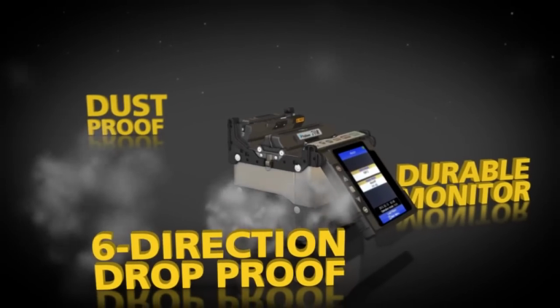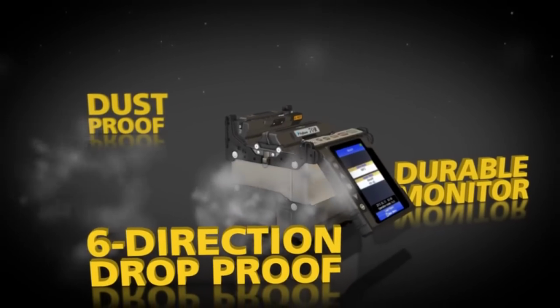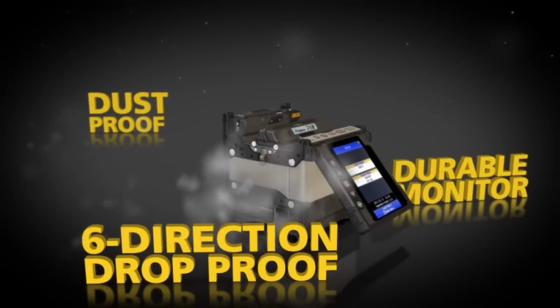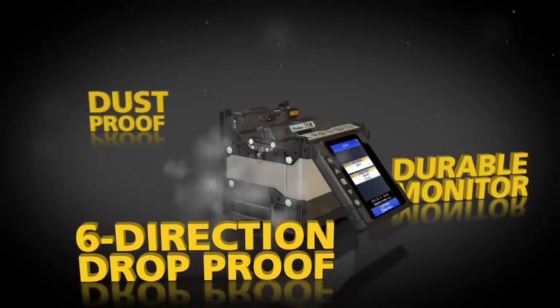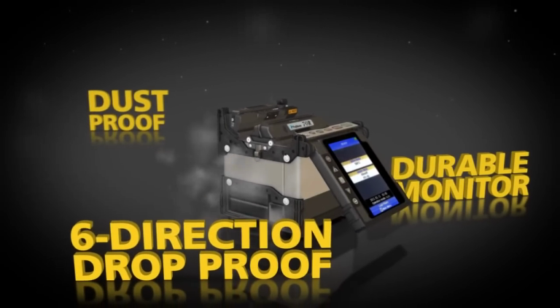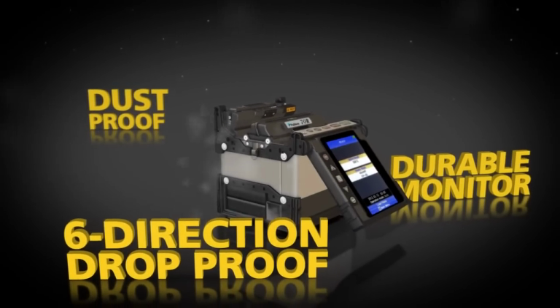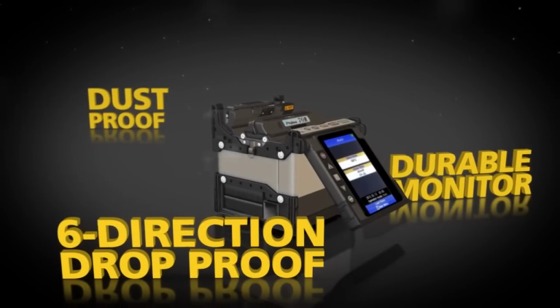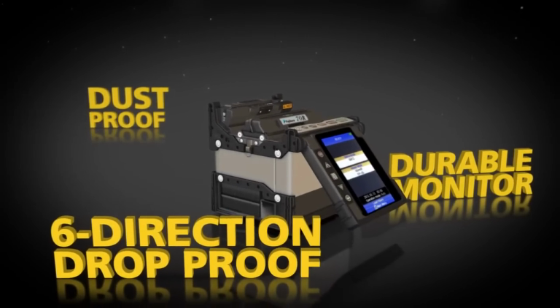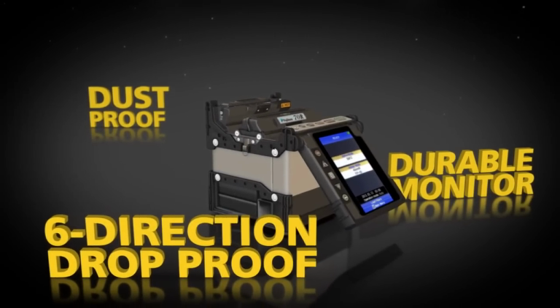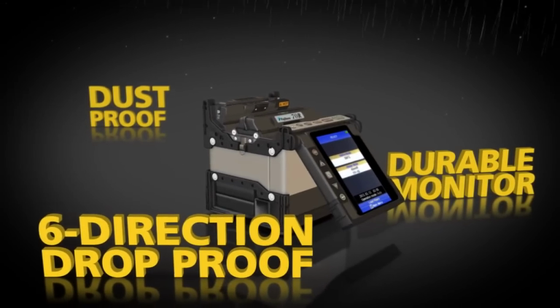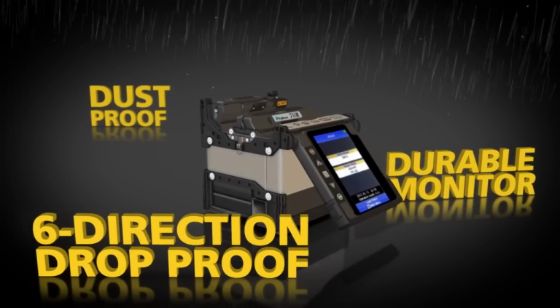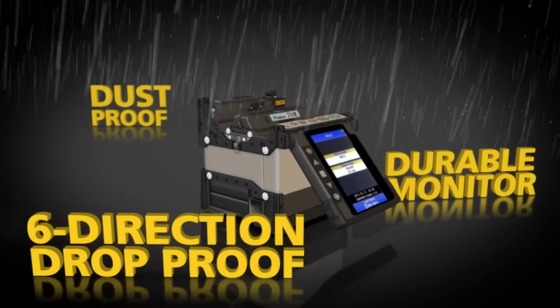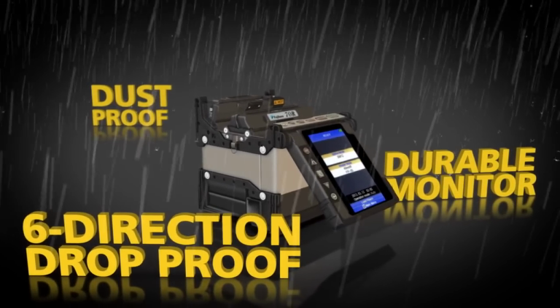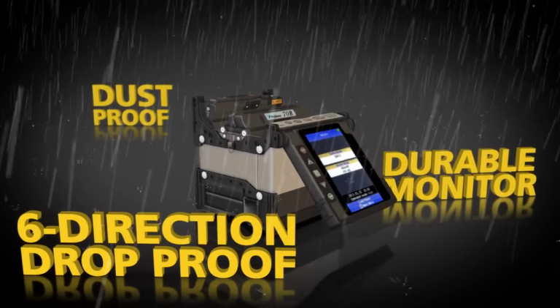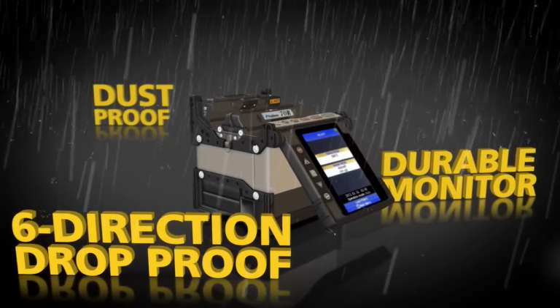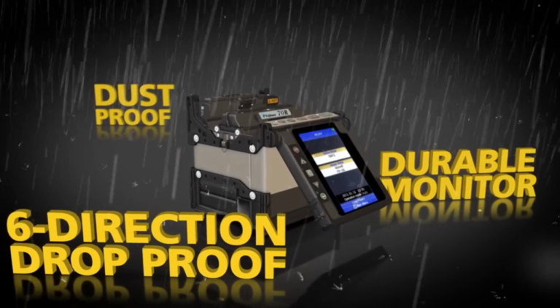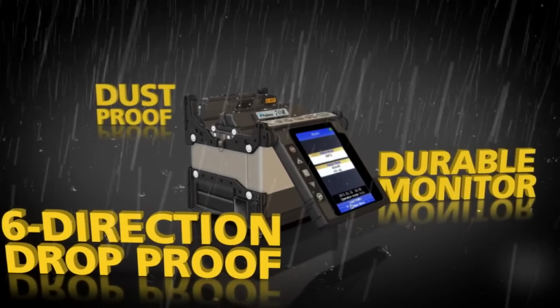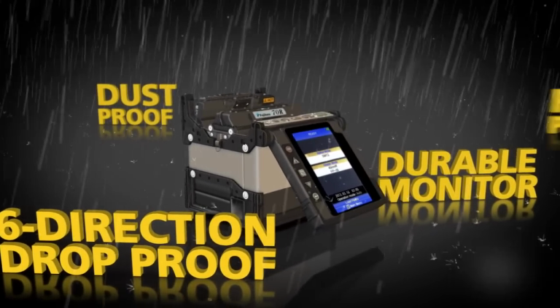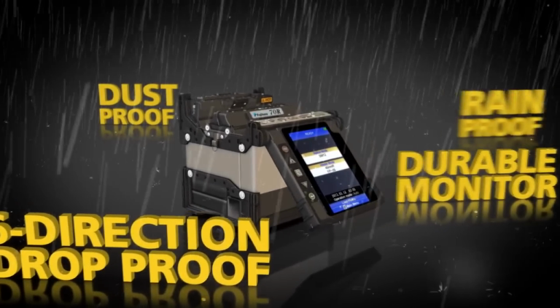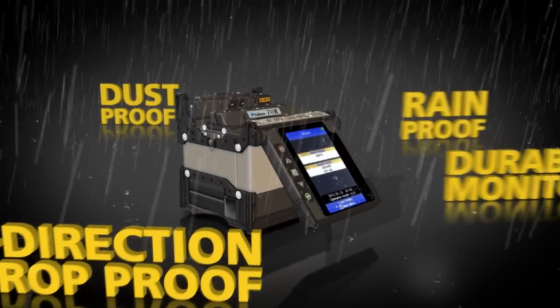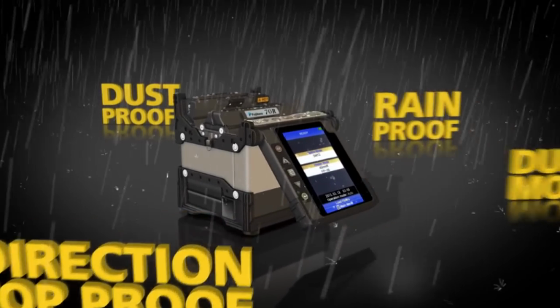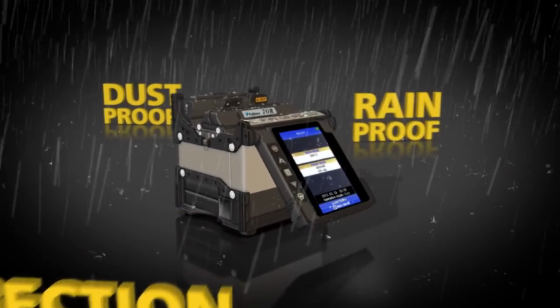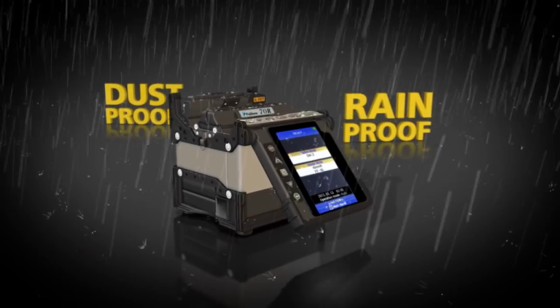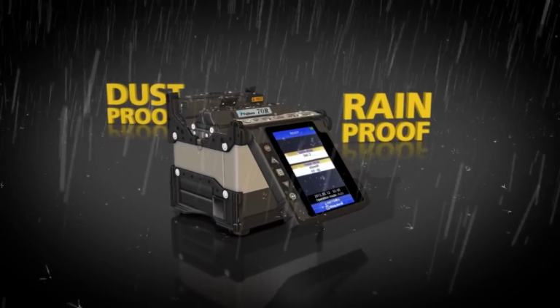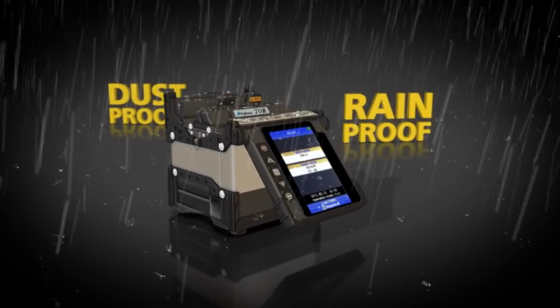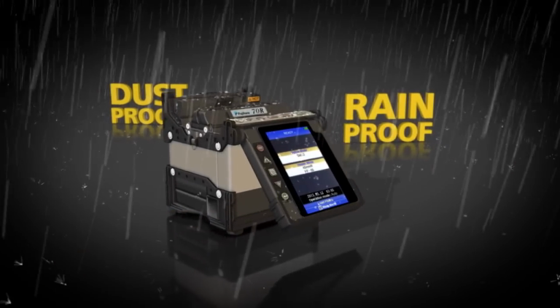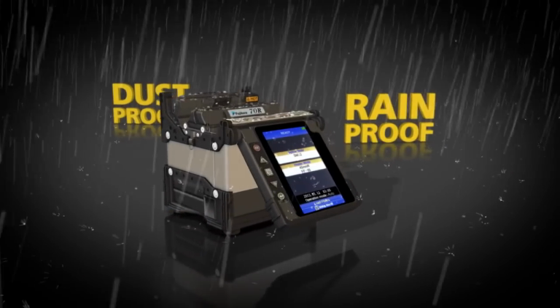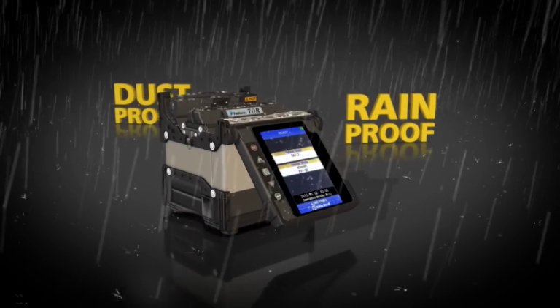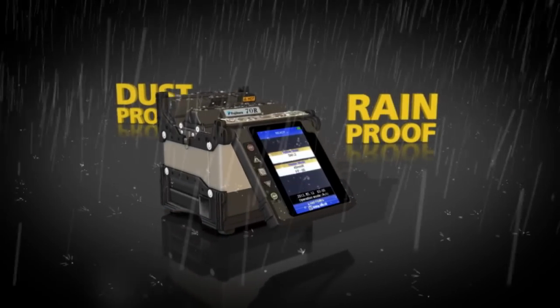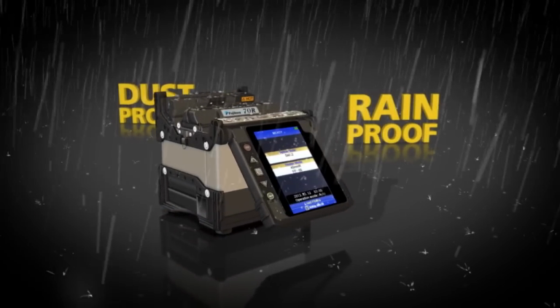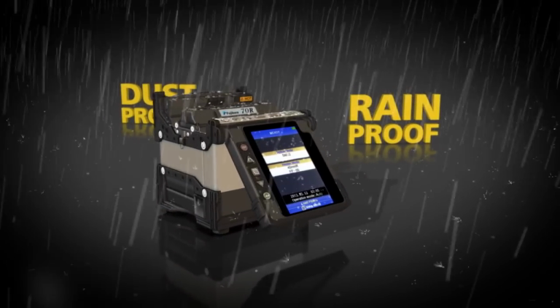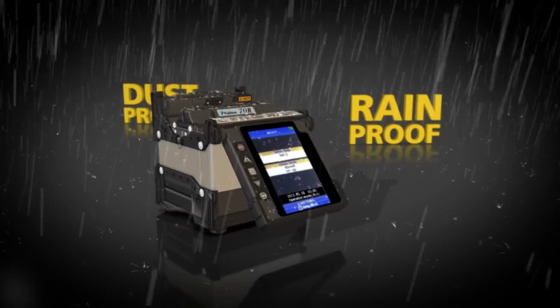The fully ruggedized 70R offers a durable monitor that can withstand direct impacts. It's six-direction drop-proof, dust-proof, and rain-proof.